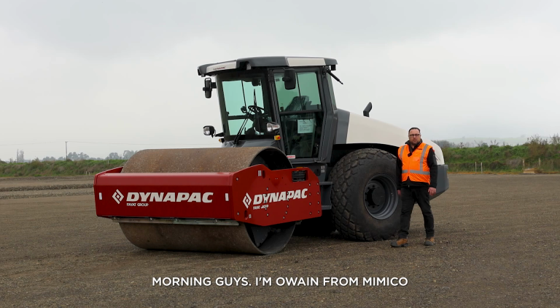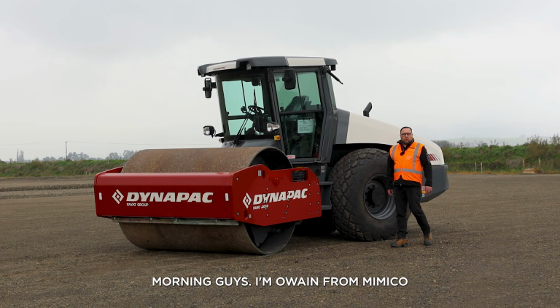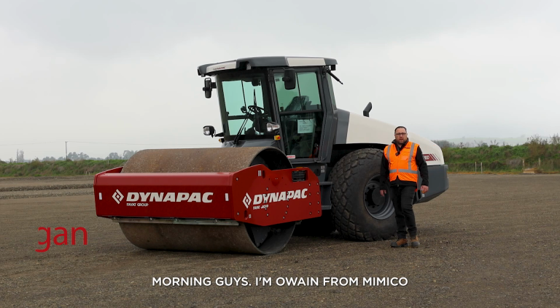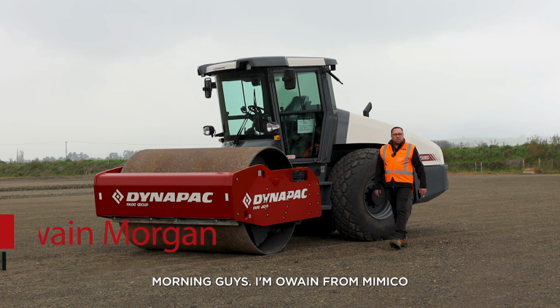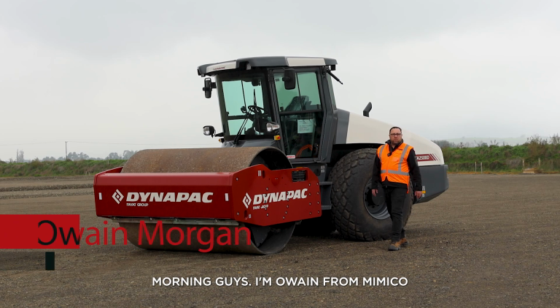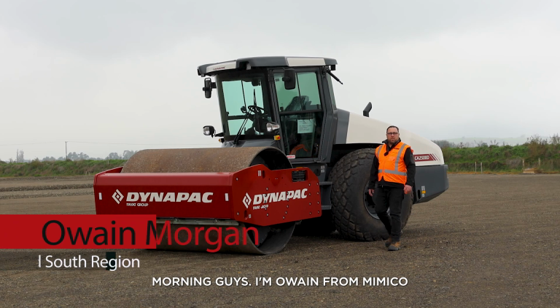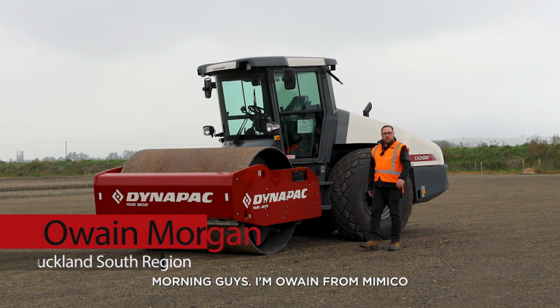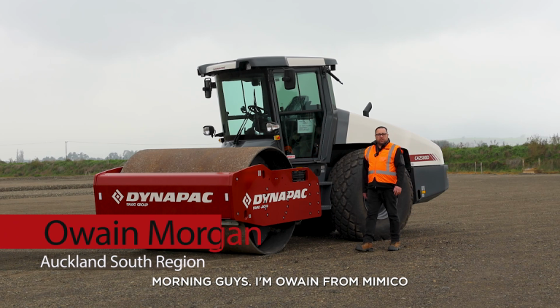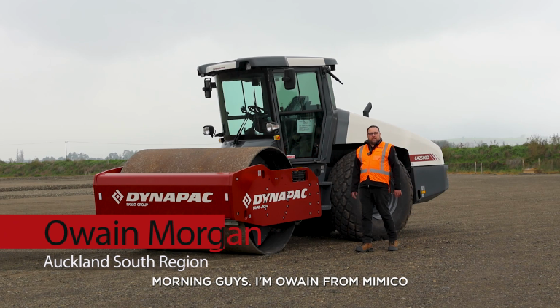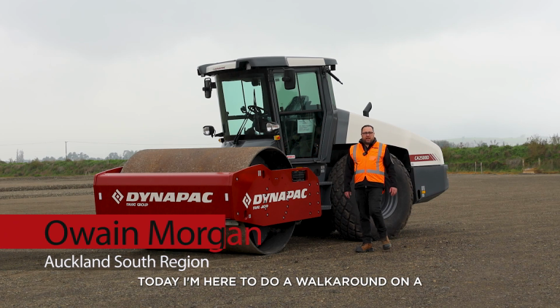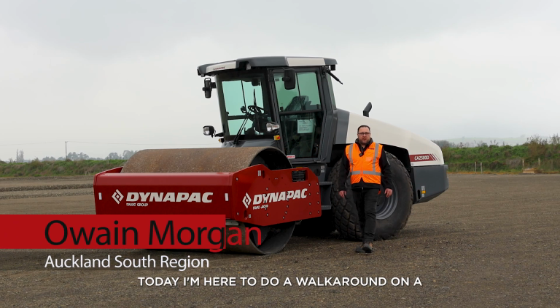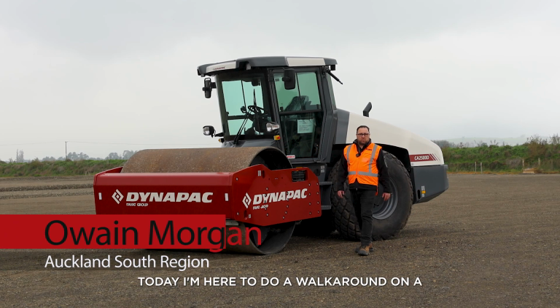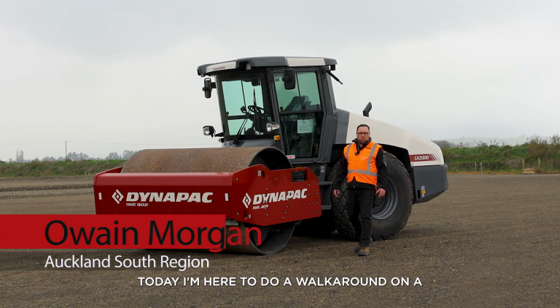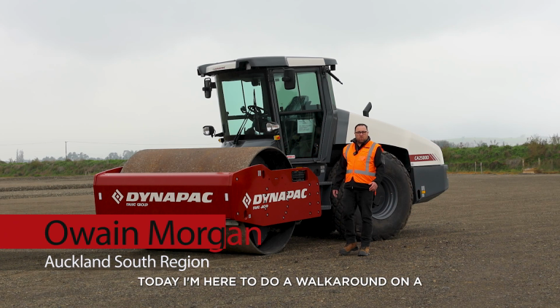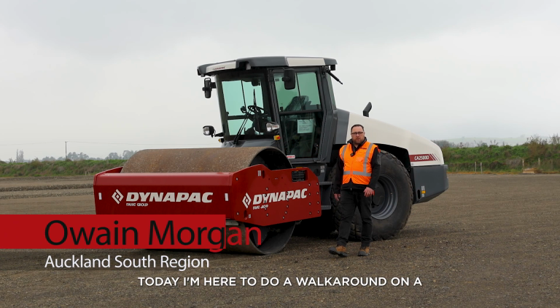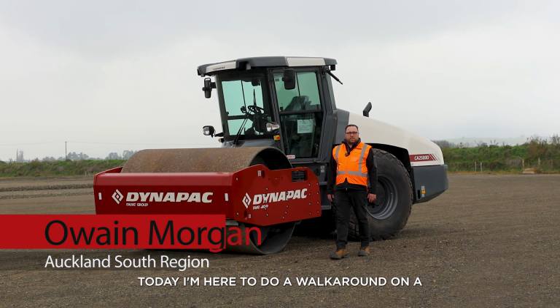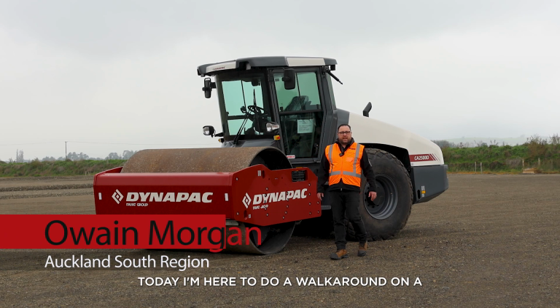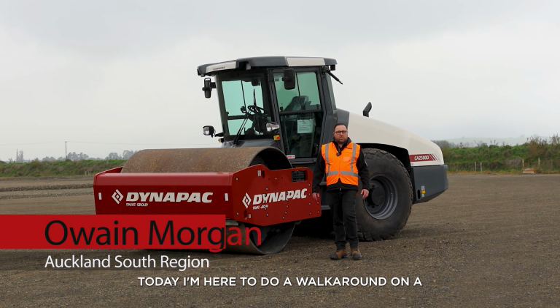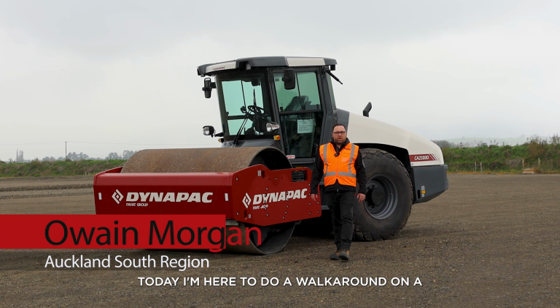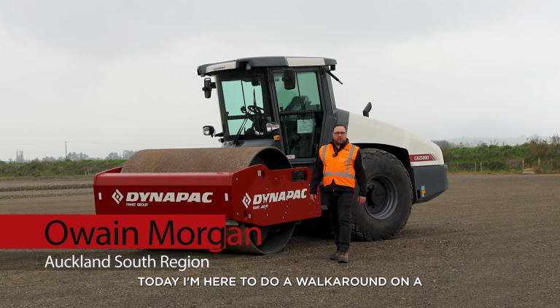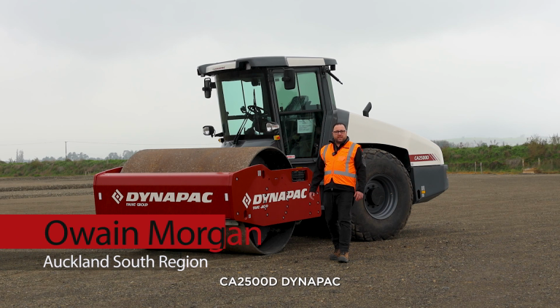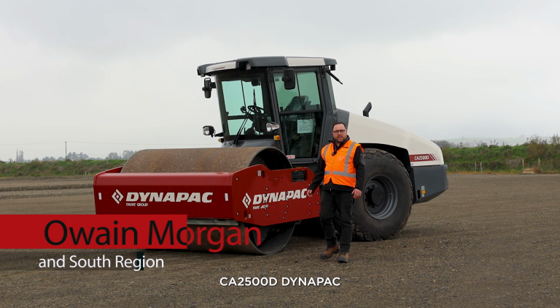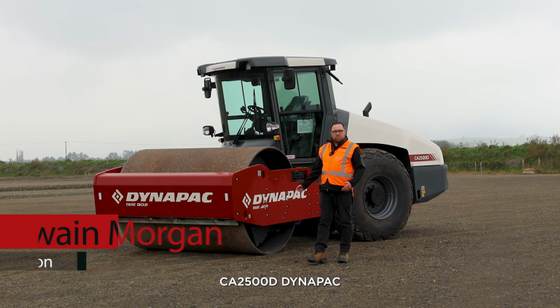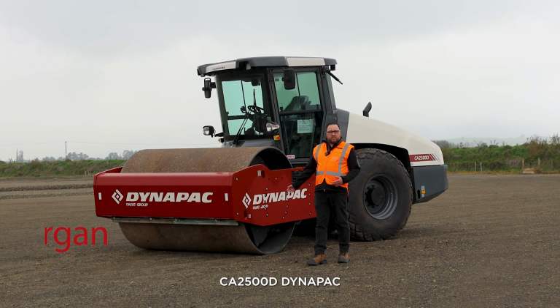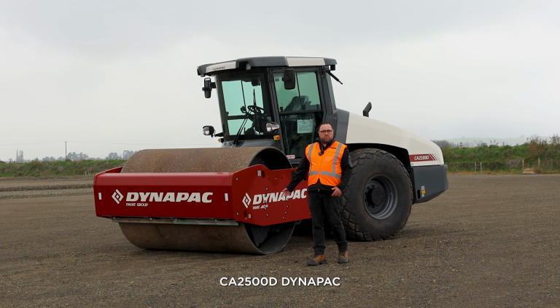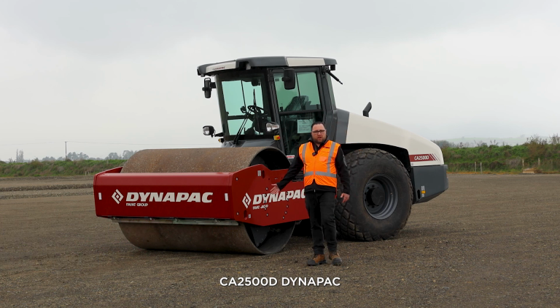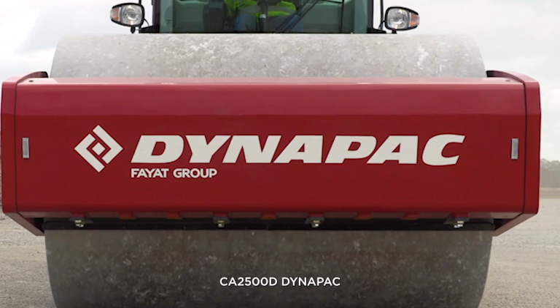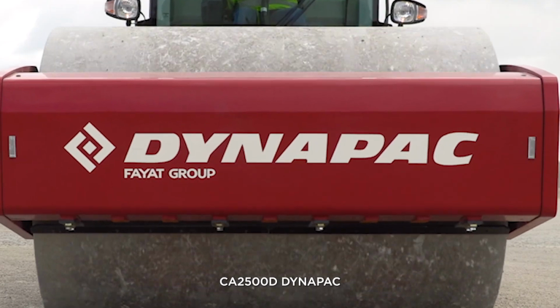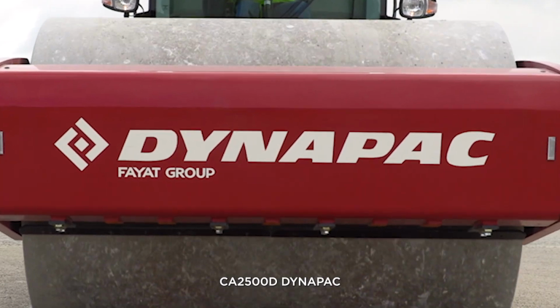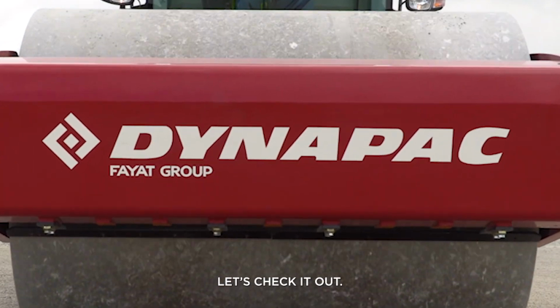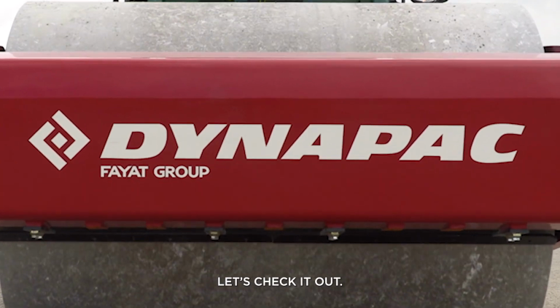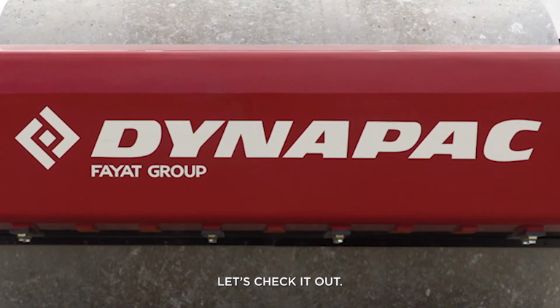Morning guys, I'm Owen from Mimico. Today I'm here to do a walk around on a CA2500D presented from Dynapack. Let's check it out.